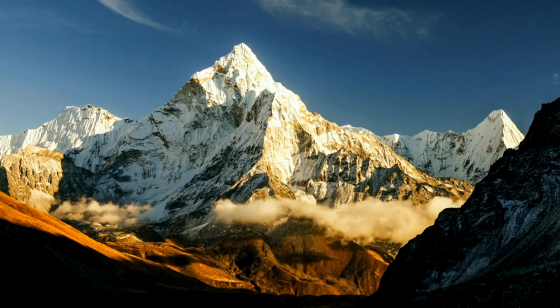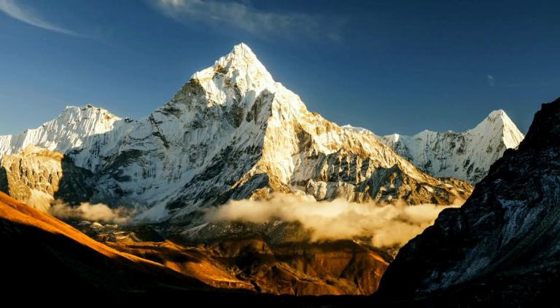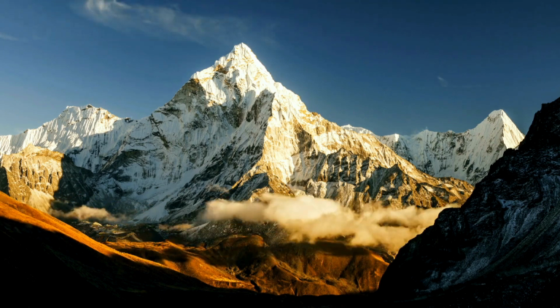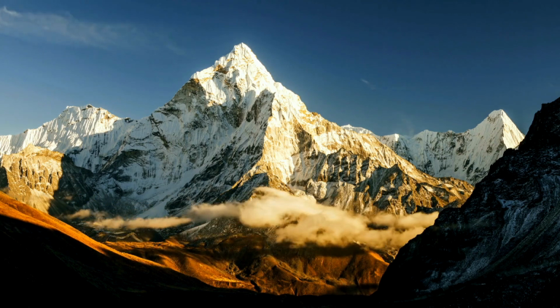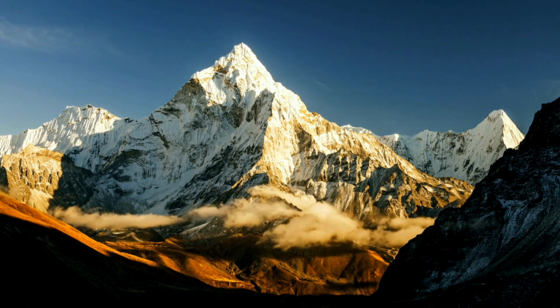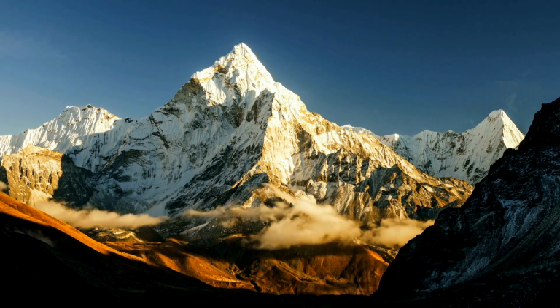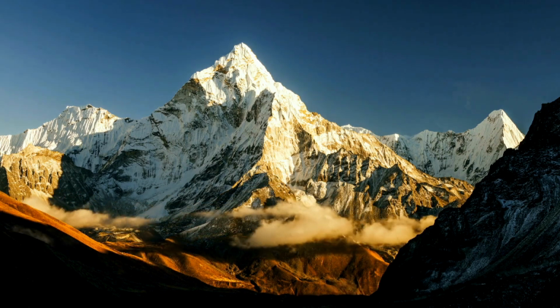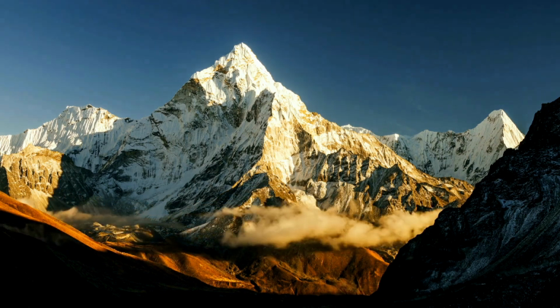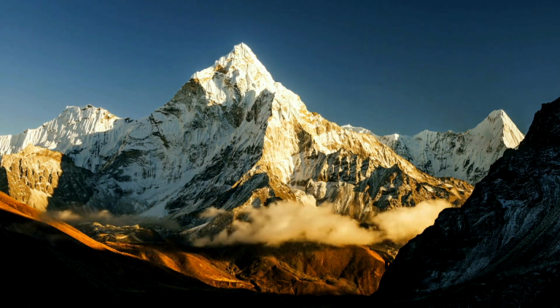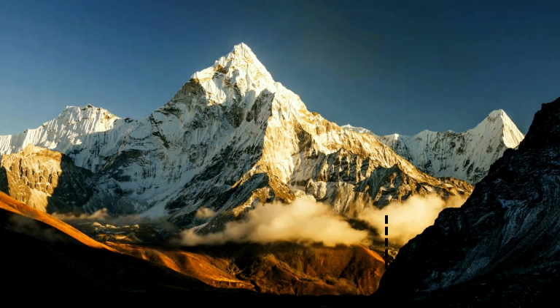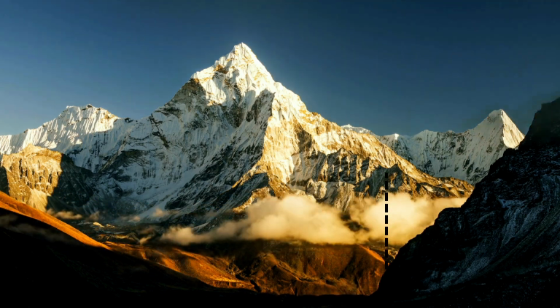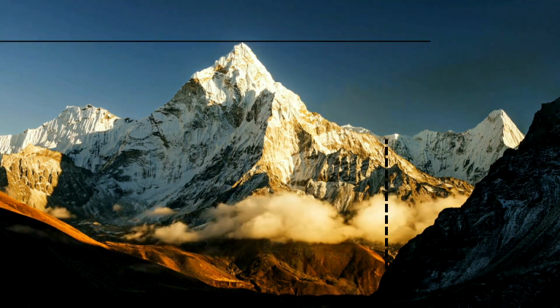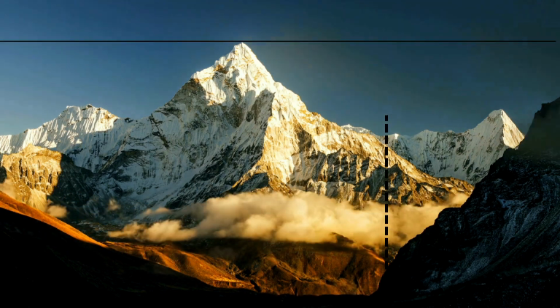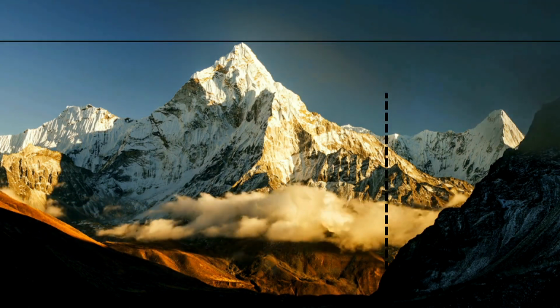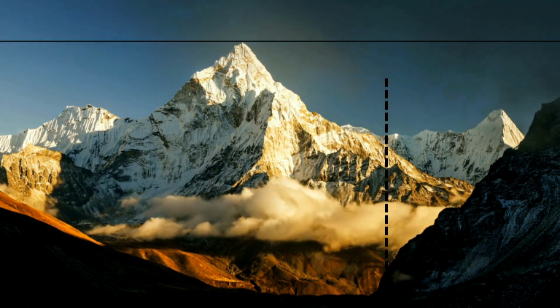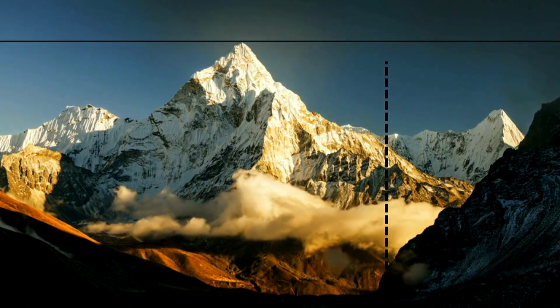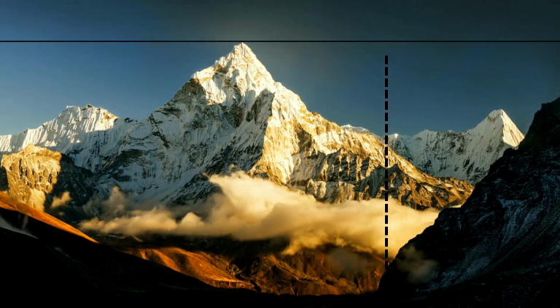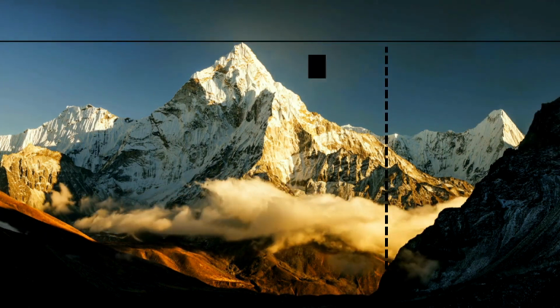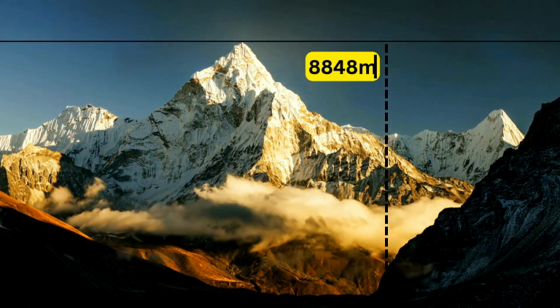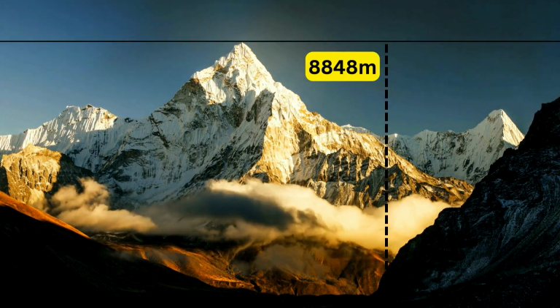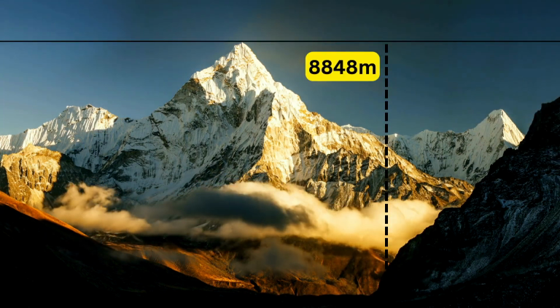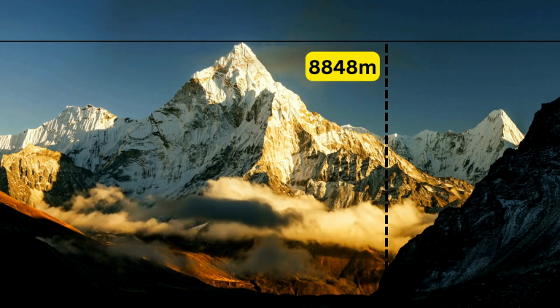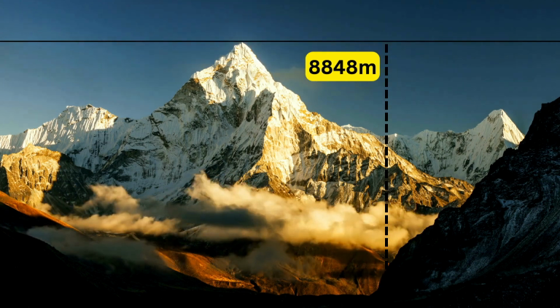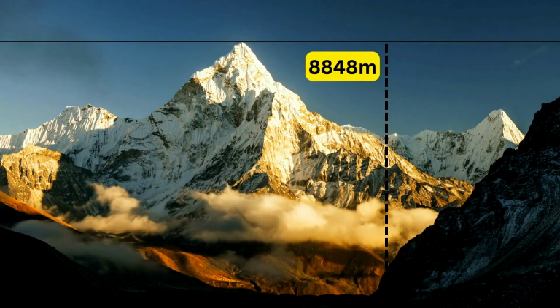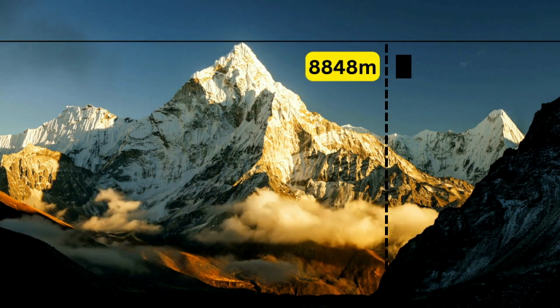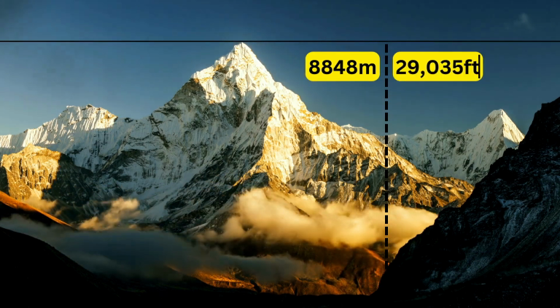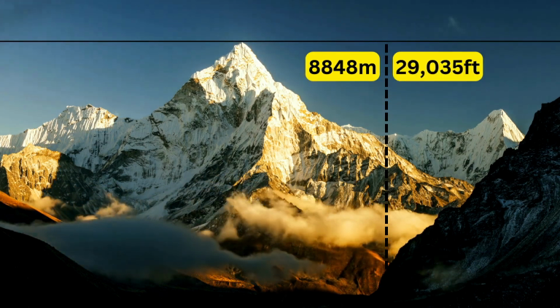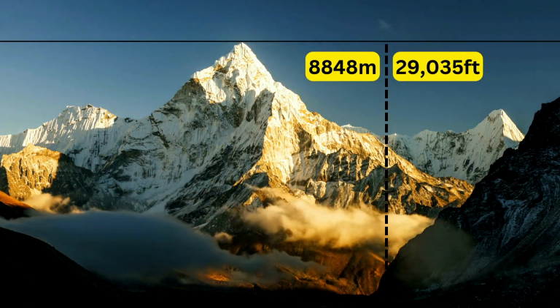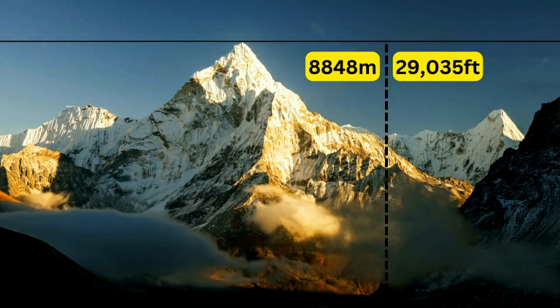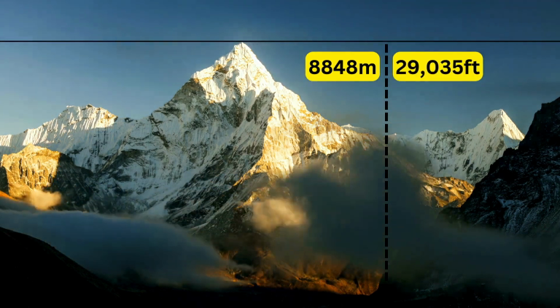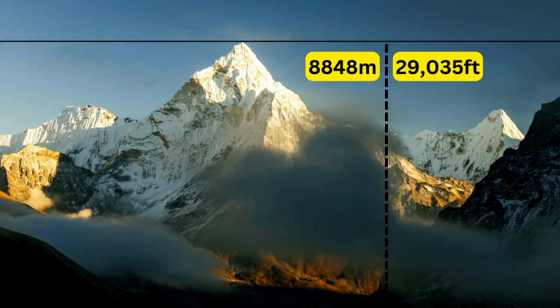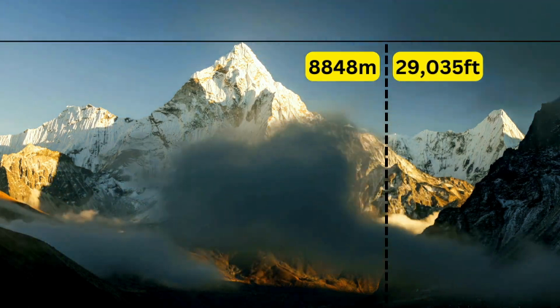This is Mount Everest. It's 8,848 meters in elevation, or 29,035 feet, making it the highest mountain on earth.